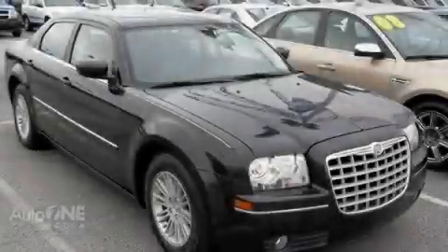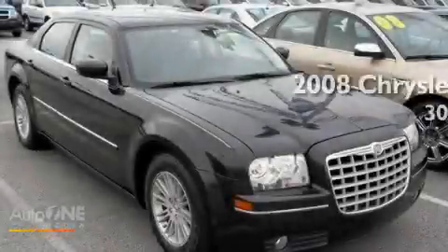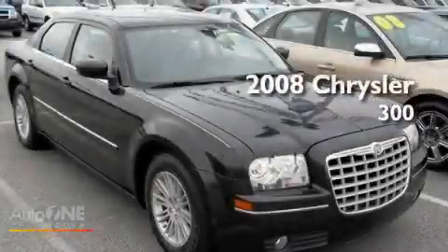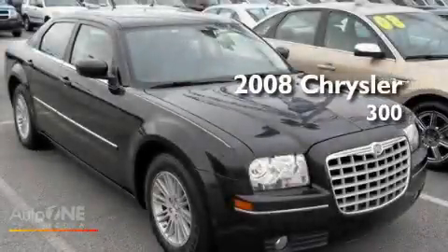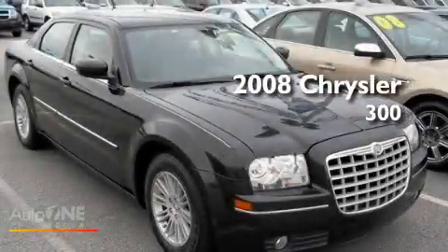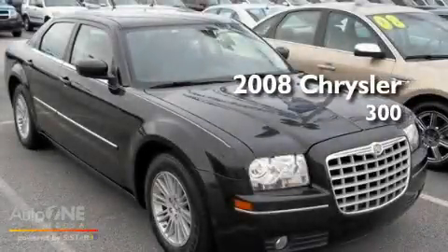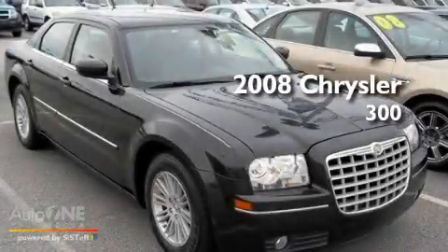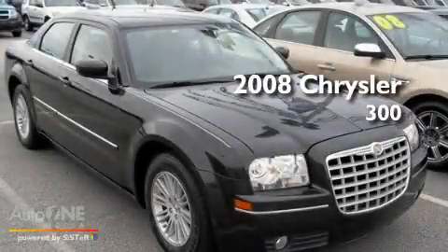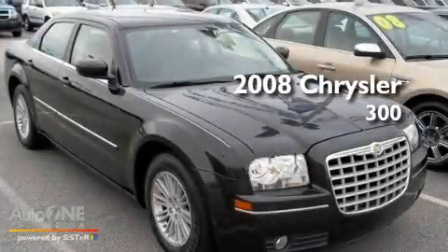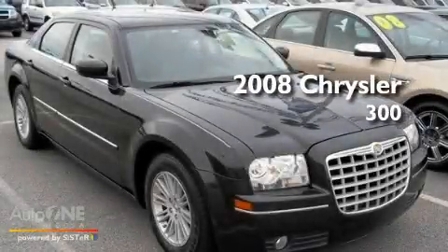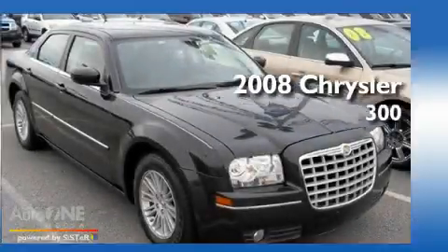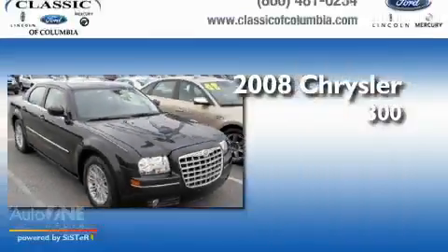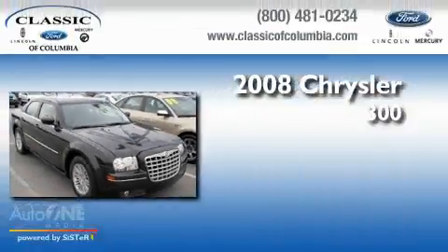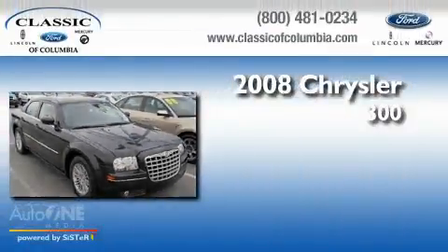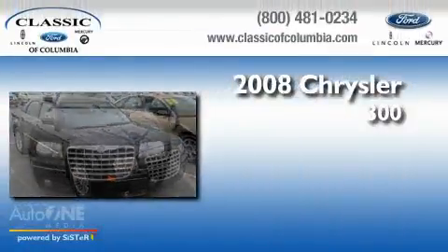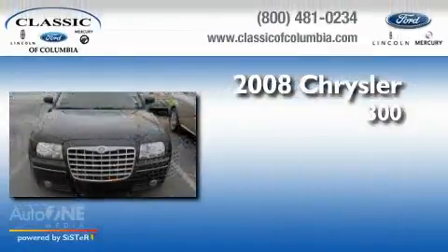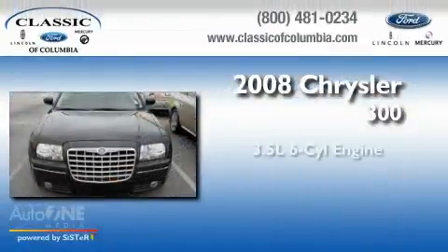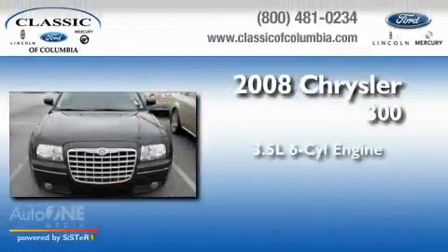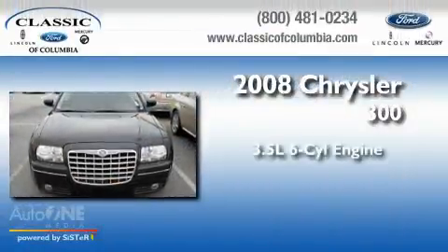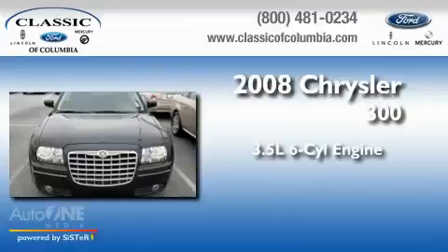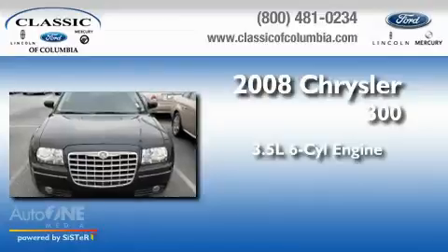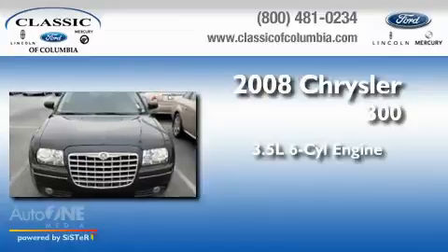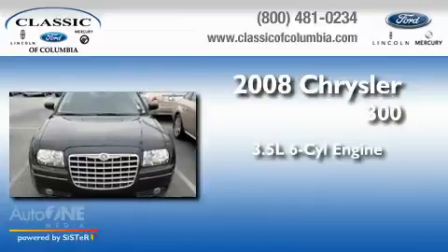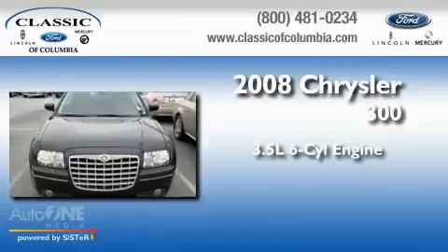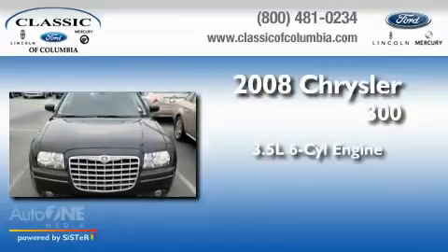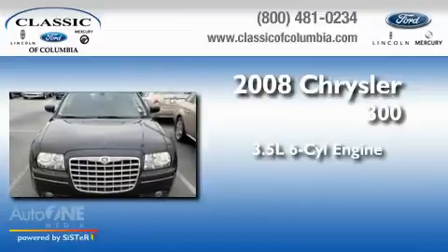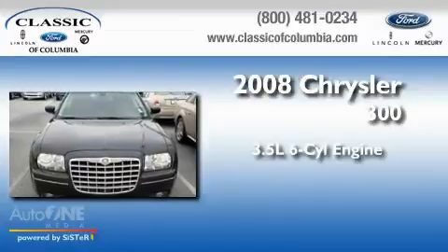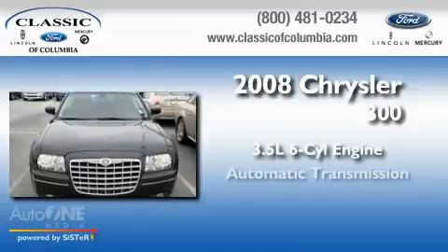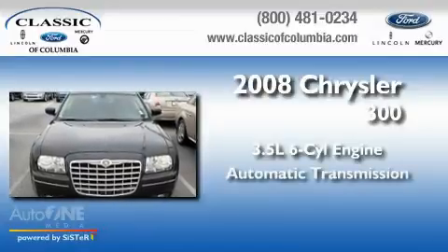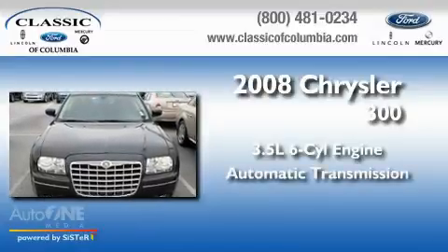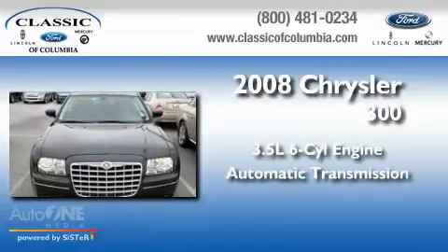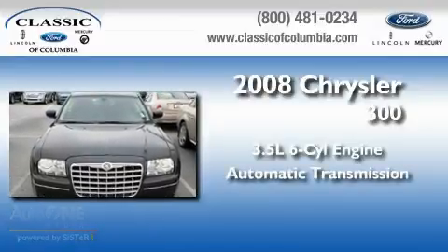This is a 2008 Chrysler 300. It has a 3.5-liter, six-cylinder engine and an automatic transmission.